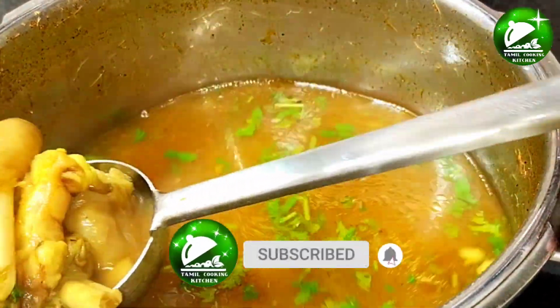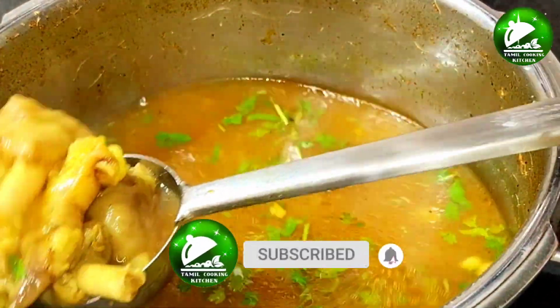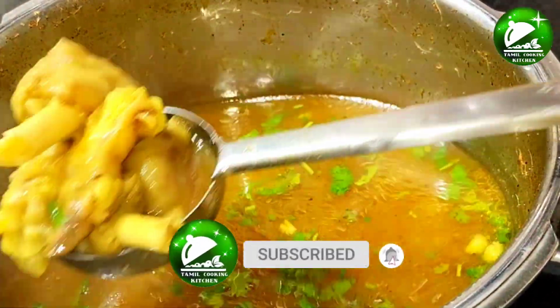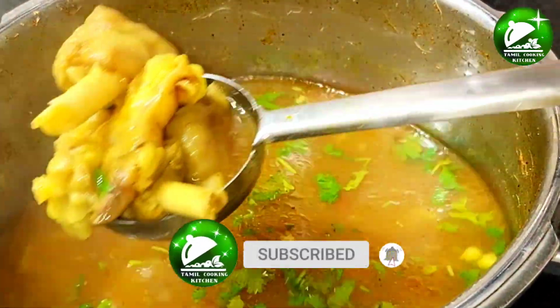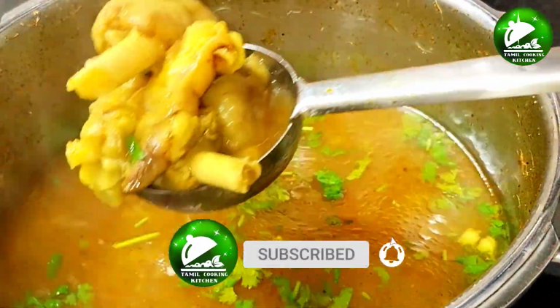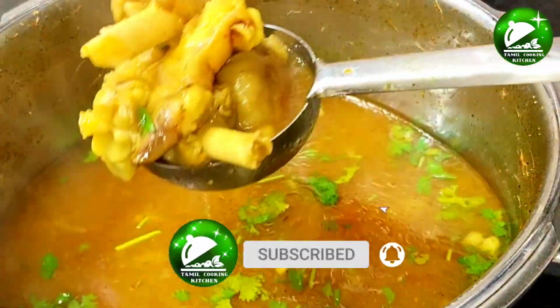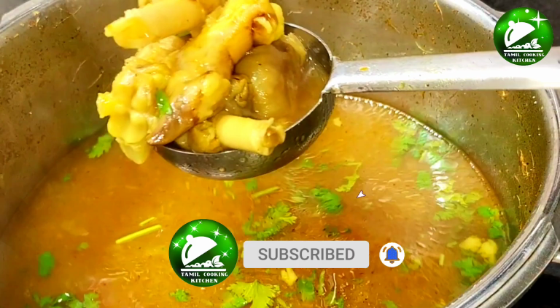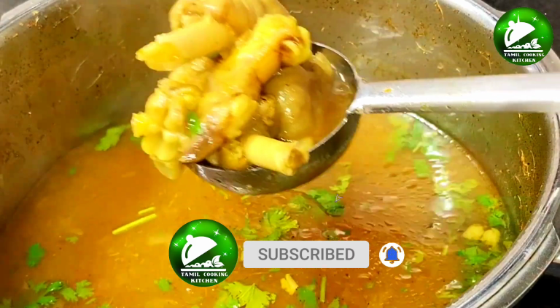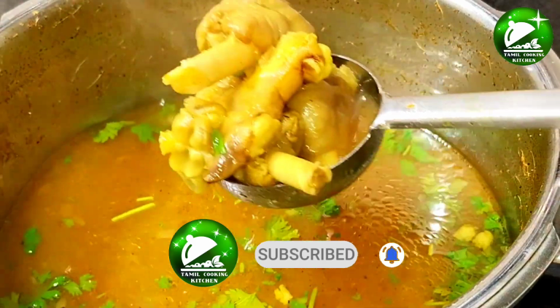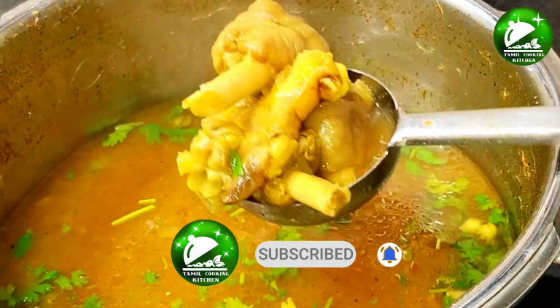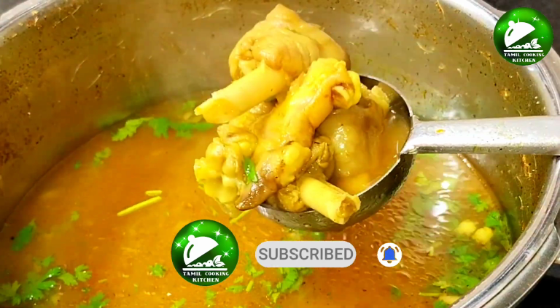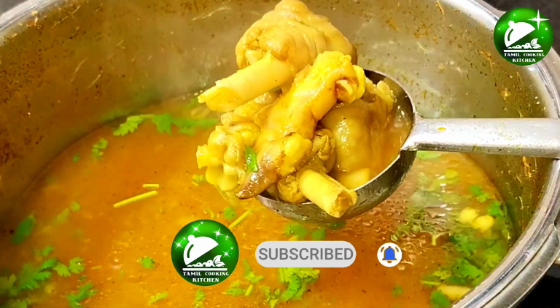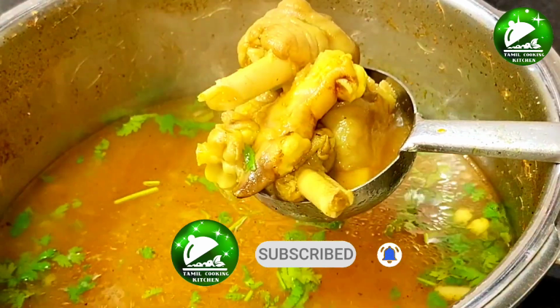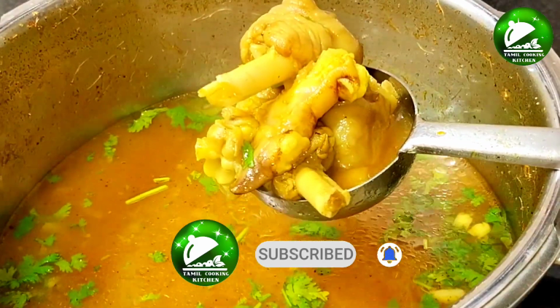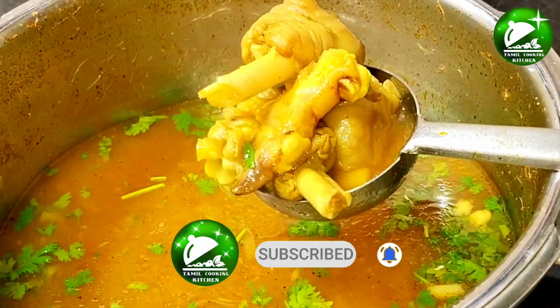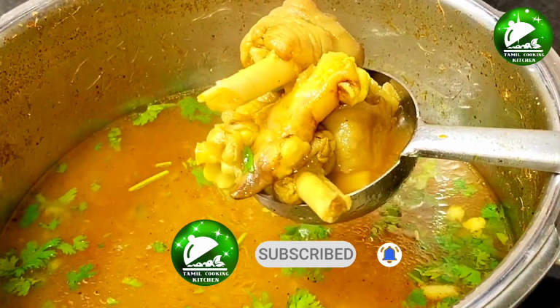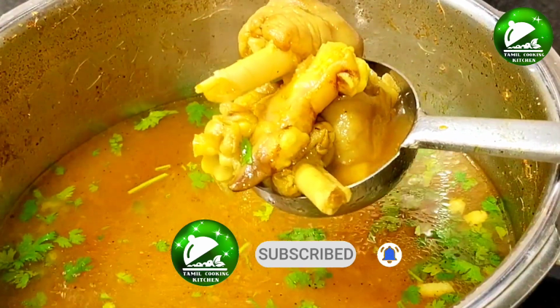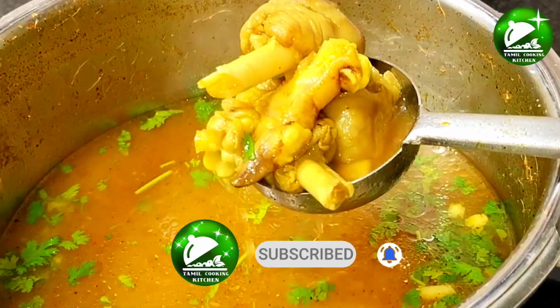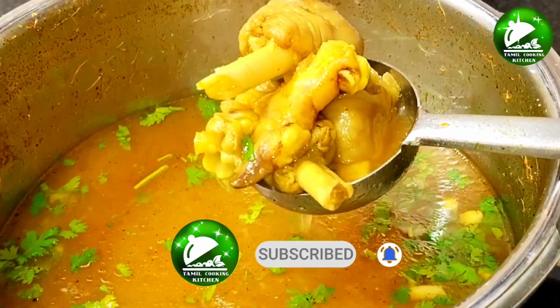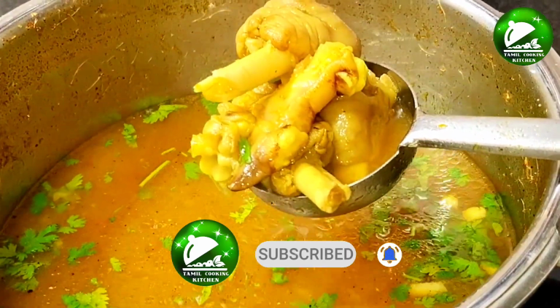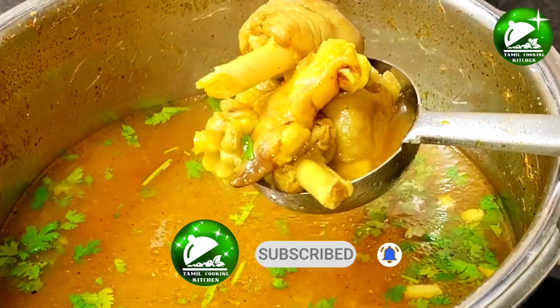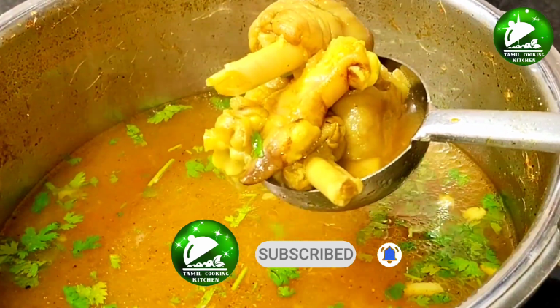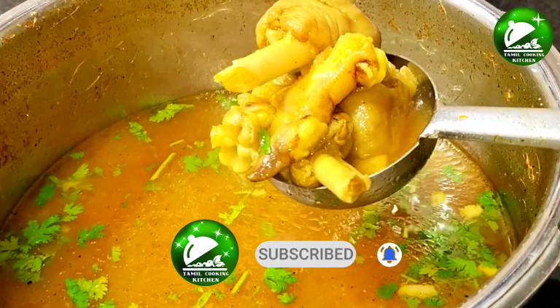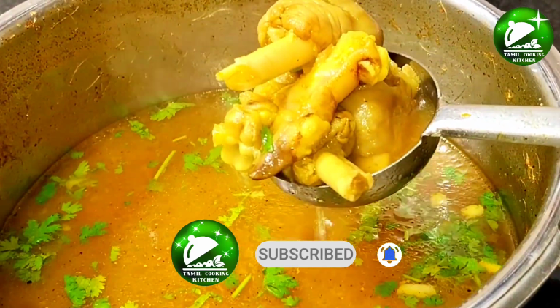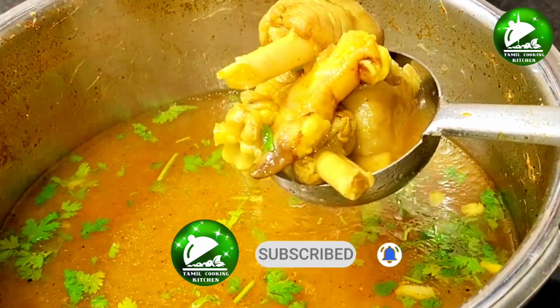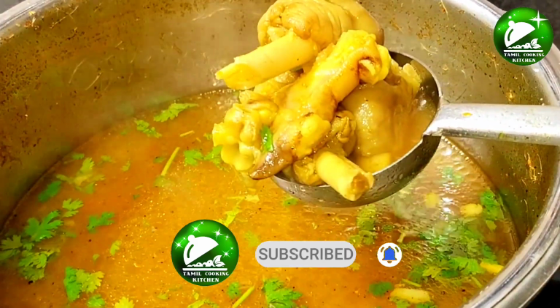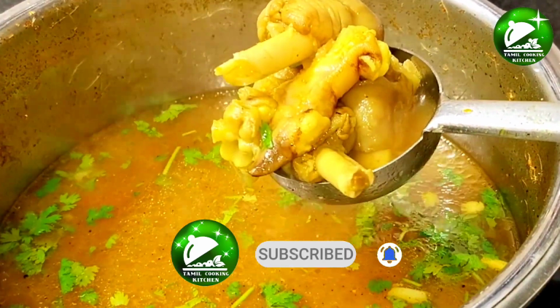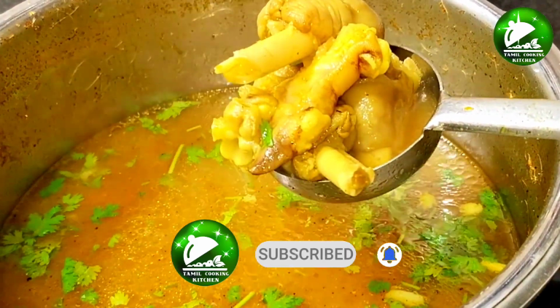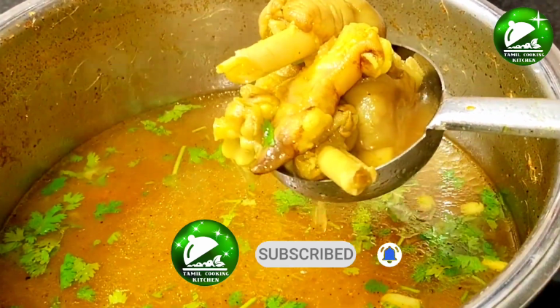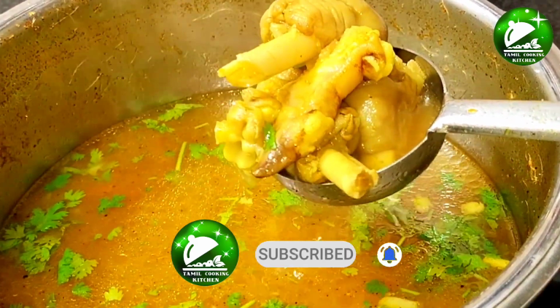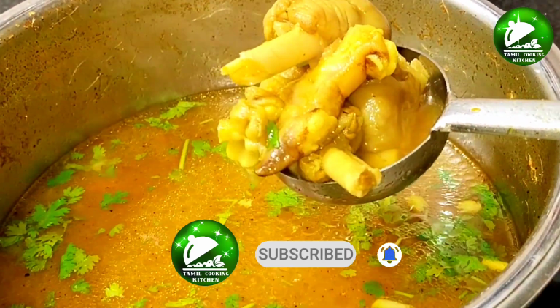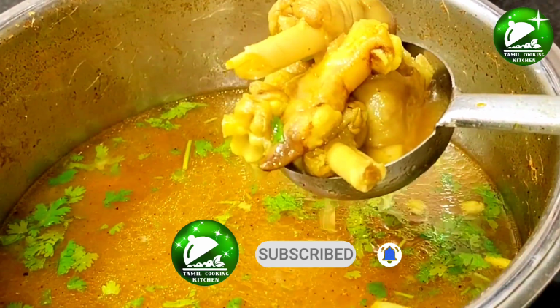Click the bell button. Friends, let's see how you can cook the bones.